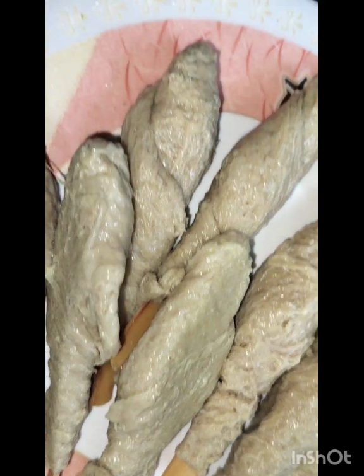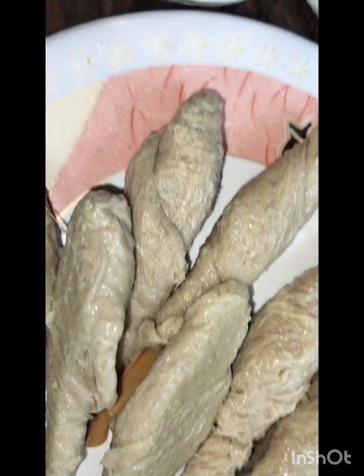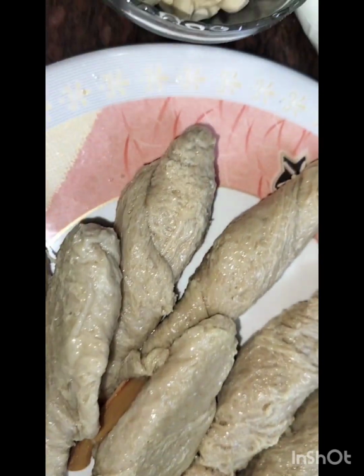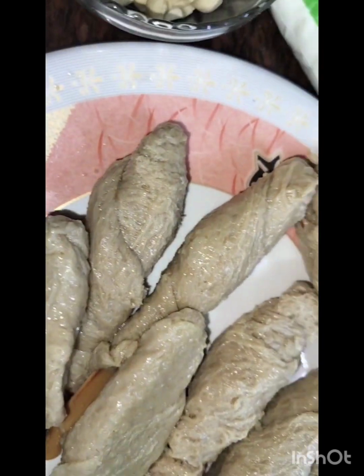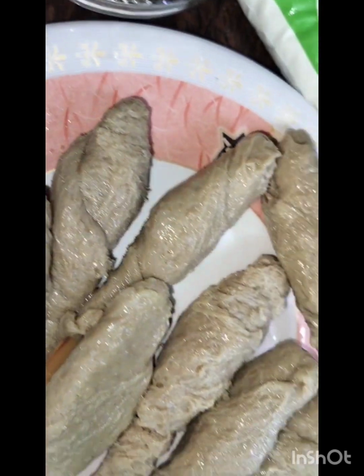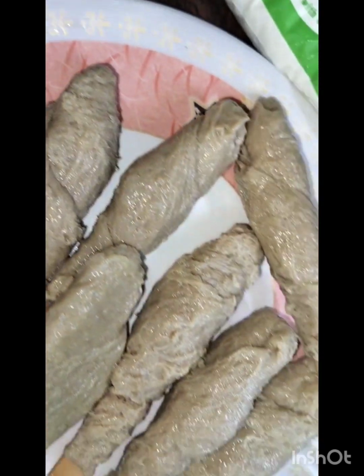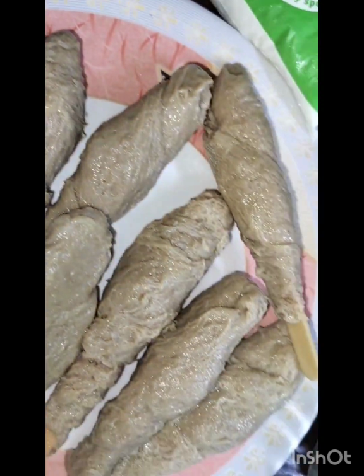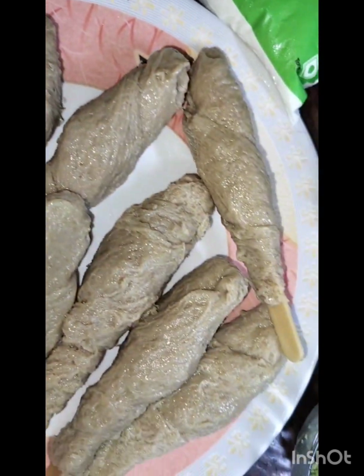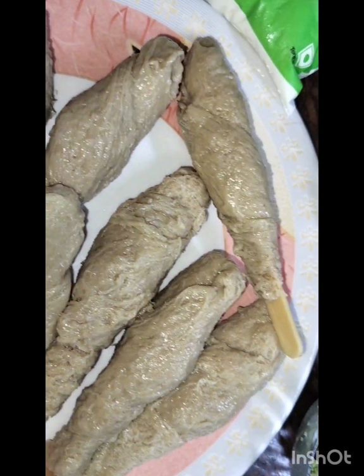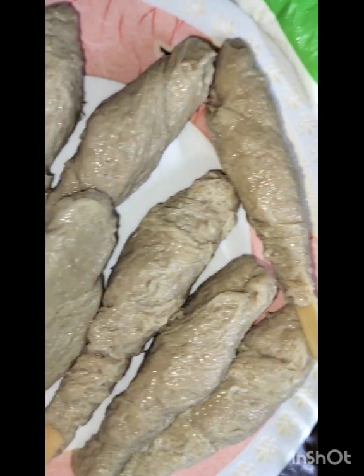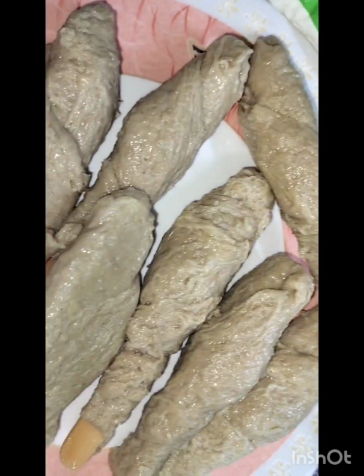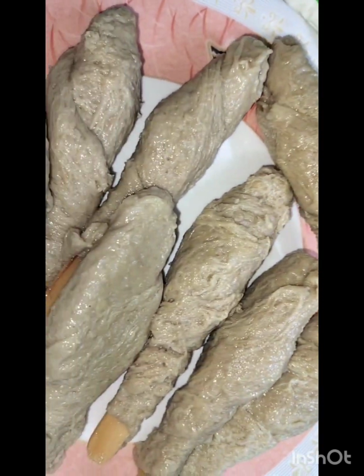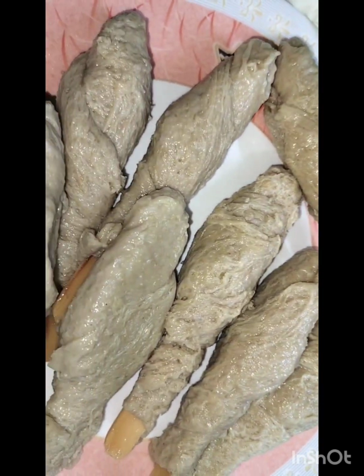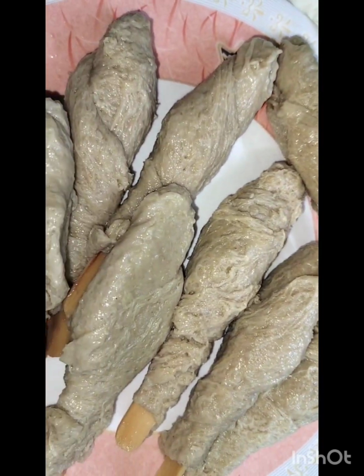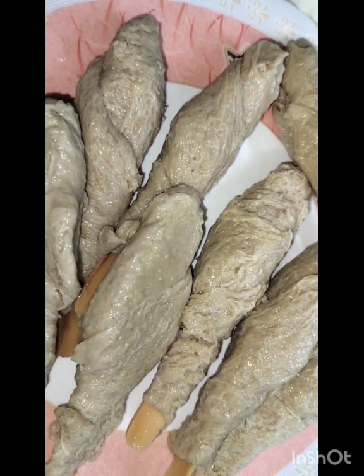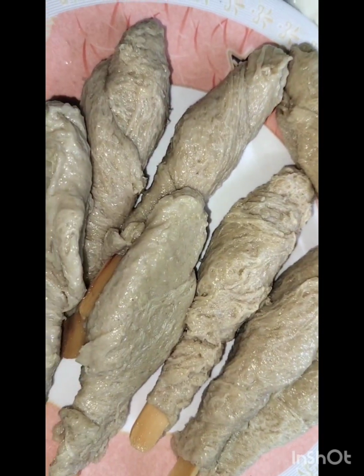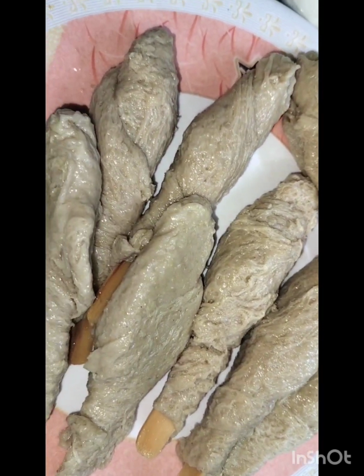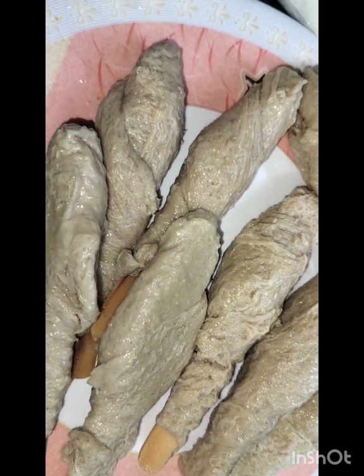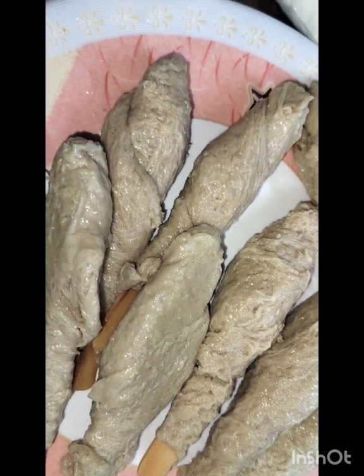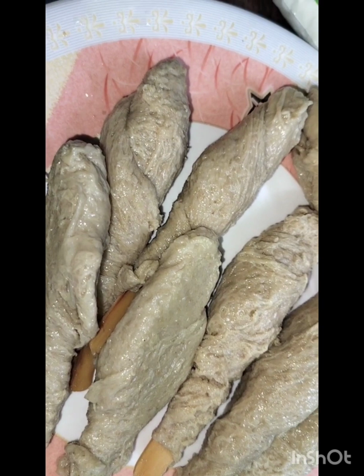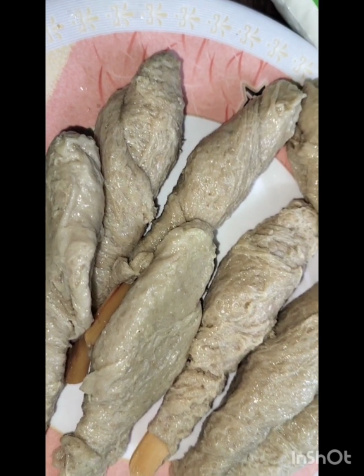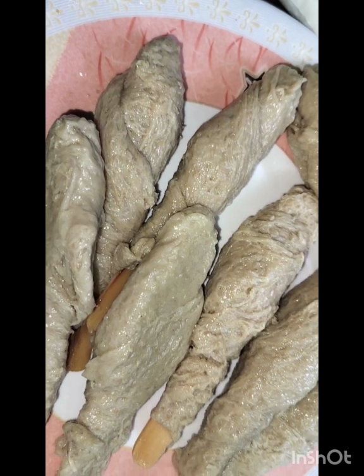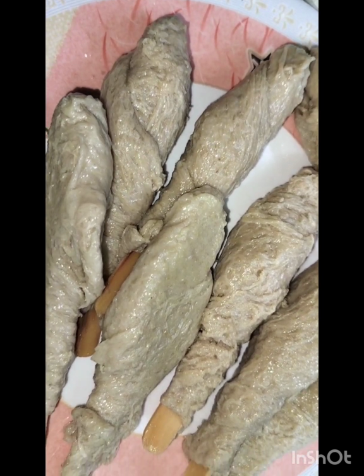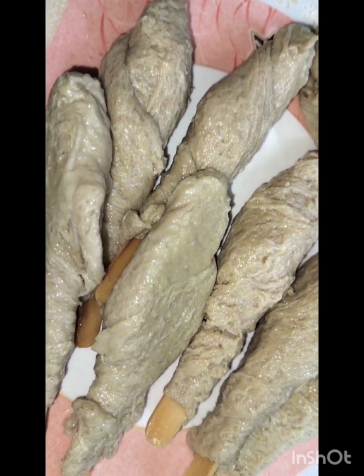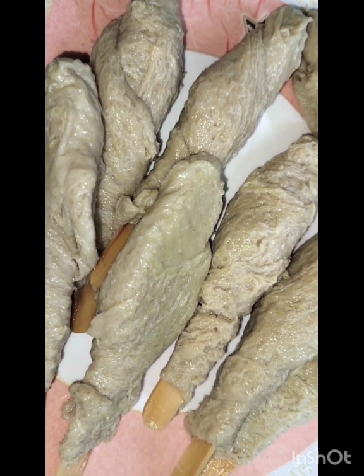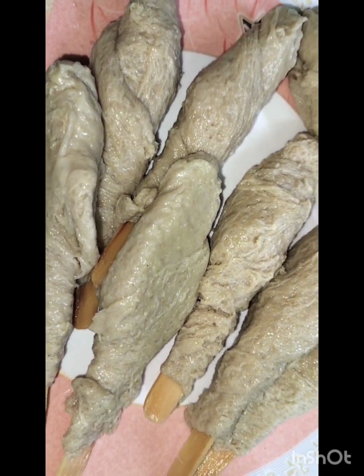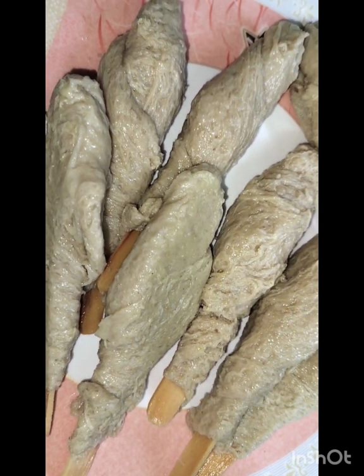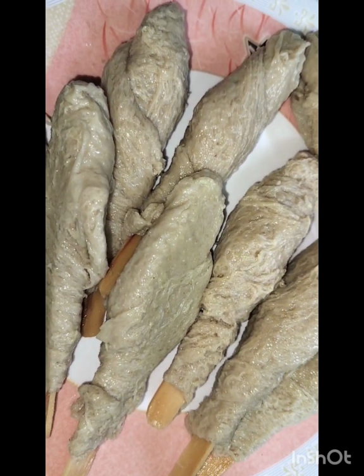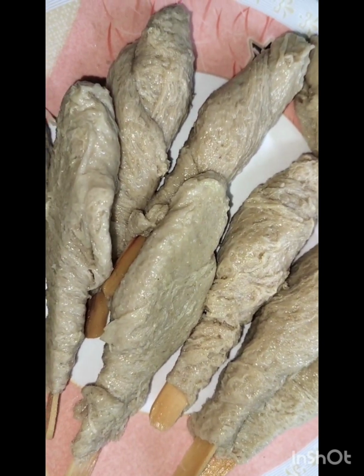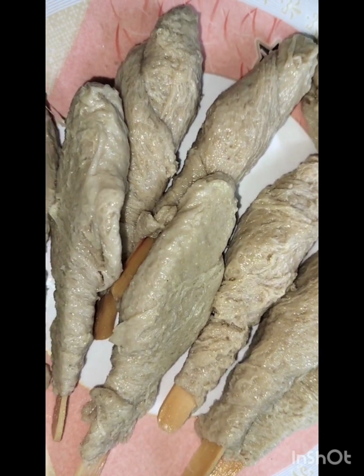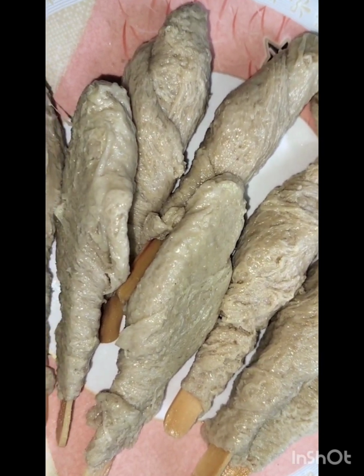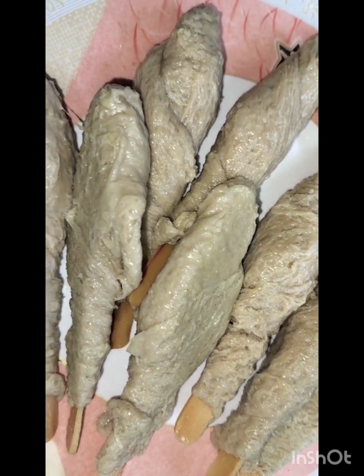Hello viewers, welcome to my kitchen. Today we are going to make Malai Chaamp.